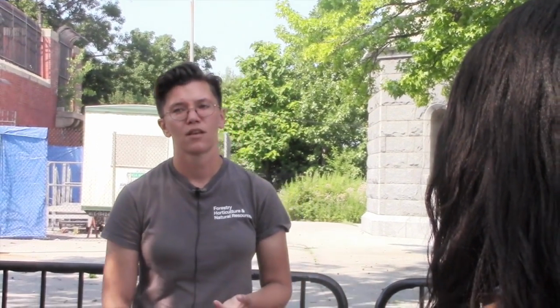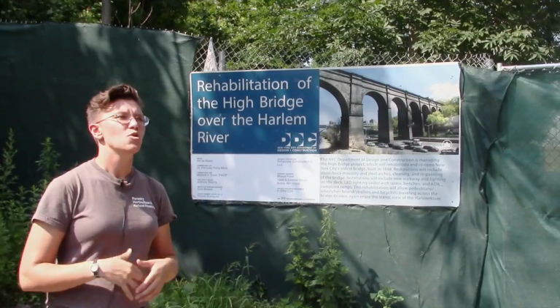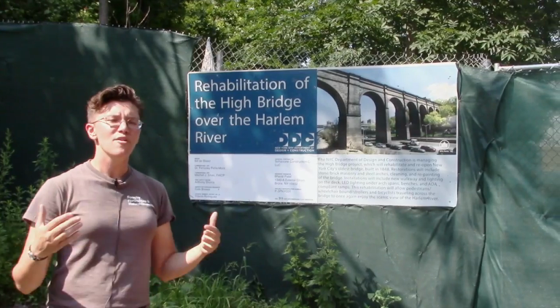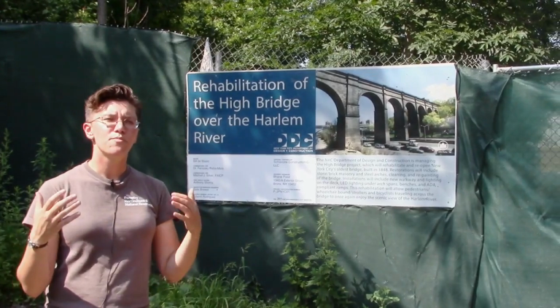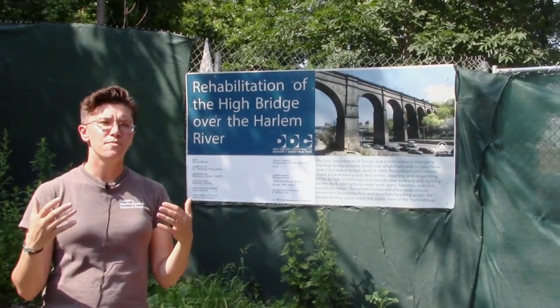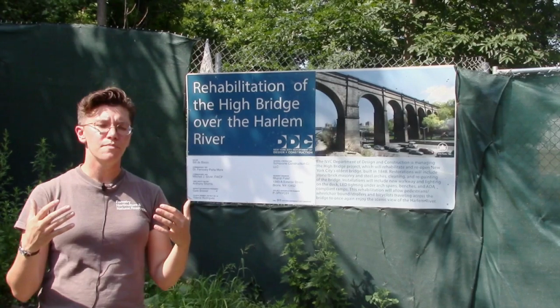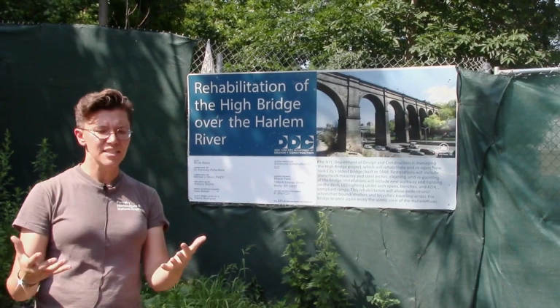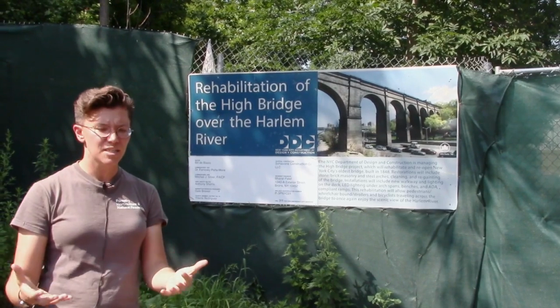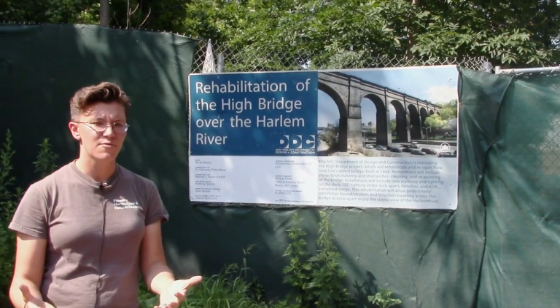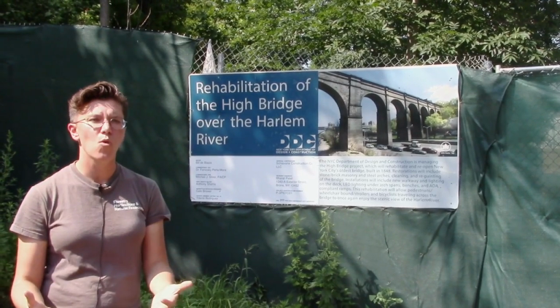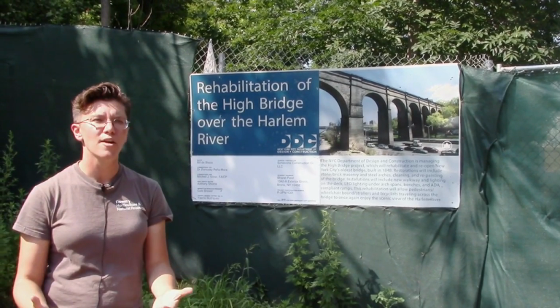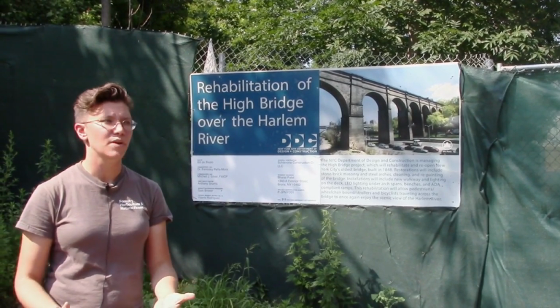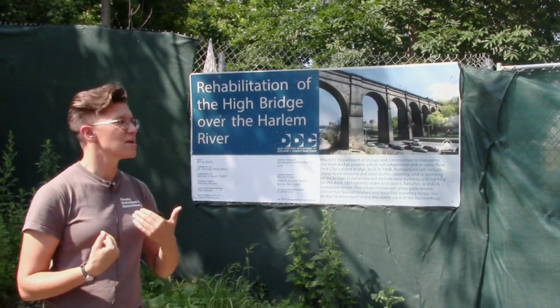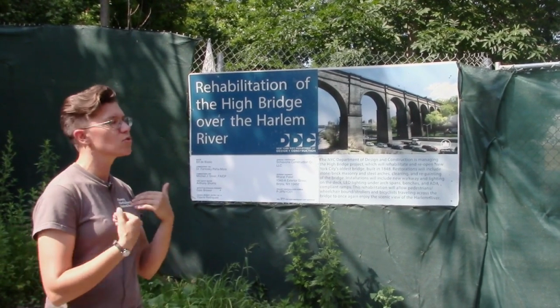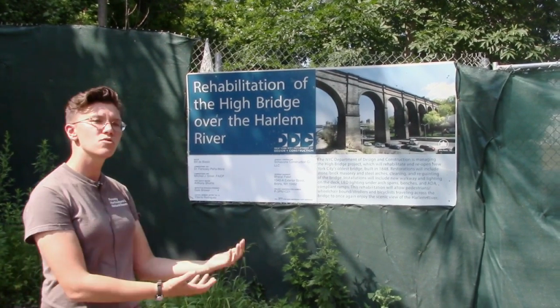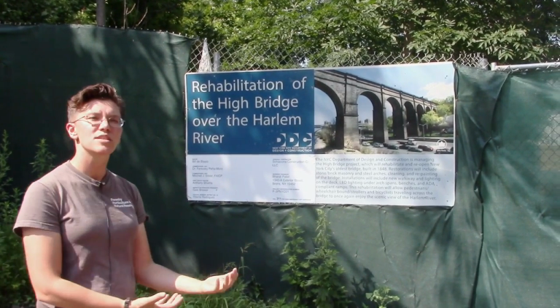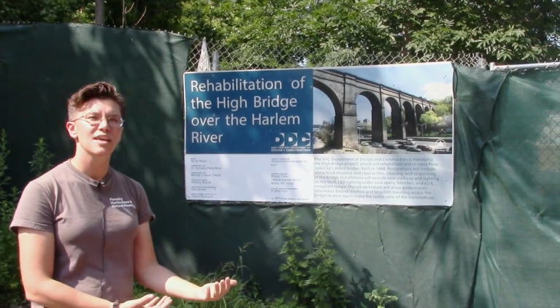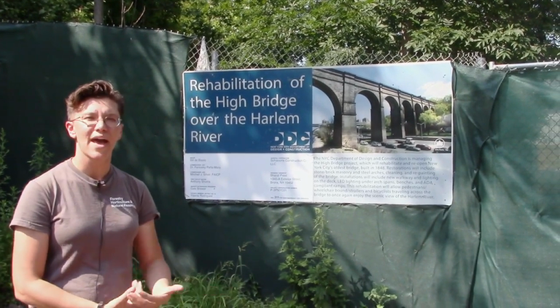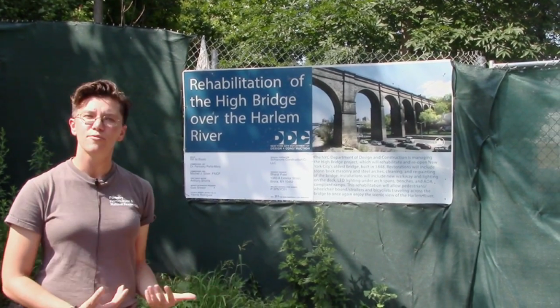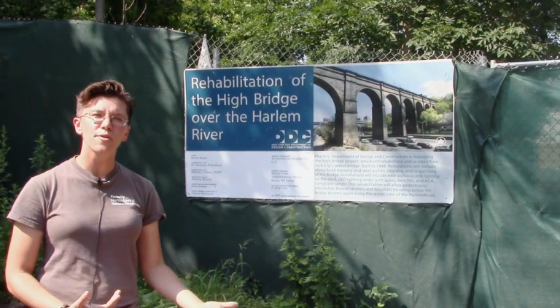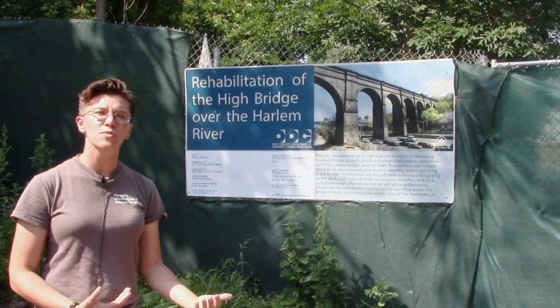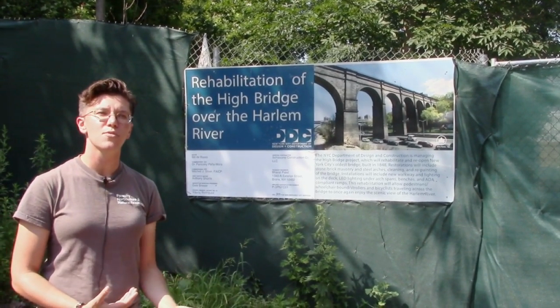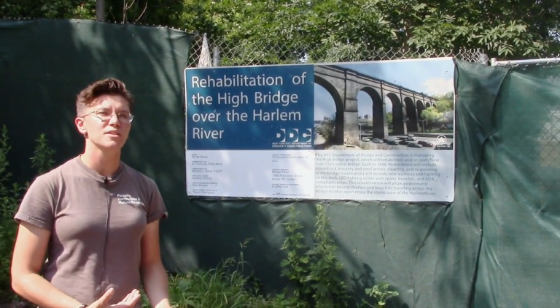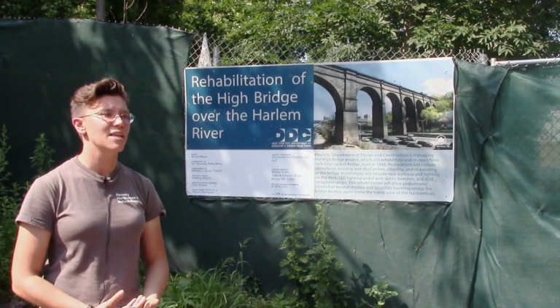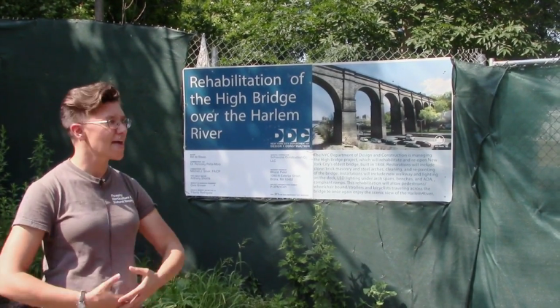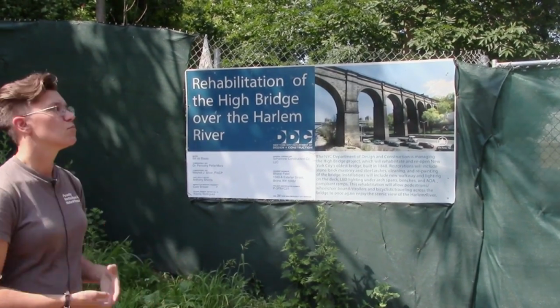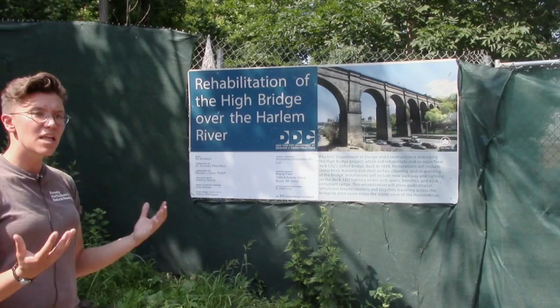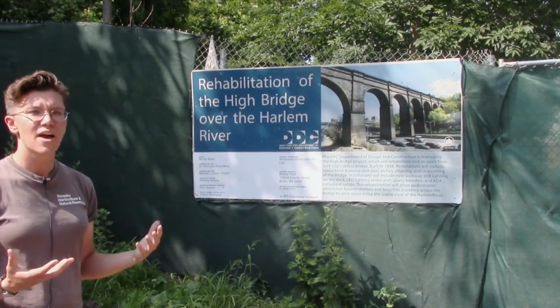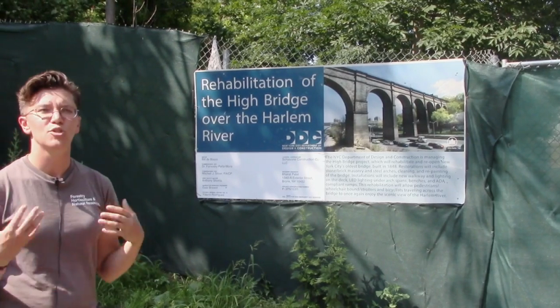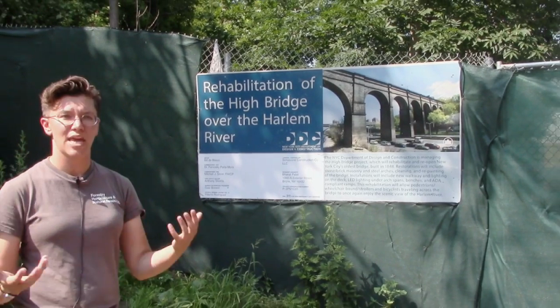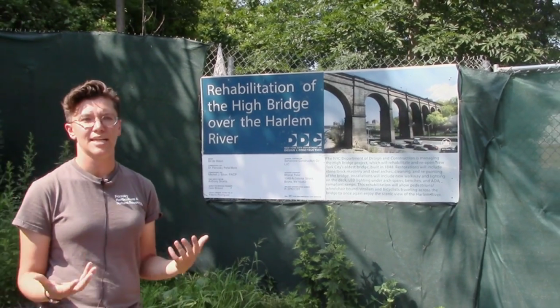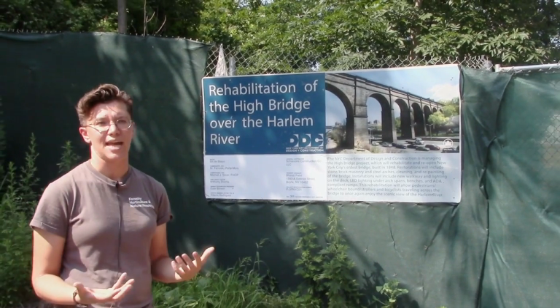You may have meant it to be for water, but people use it to get back and forth between the Bronx and Manhattan. We love the High Bridge — you can't take it down.